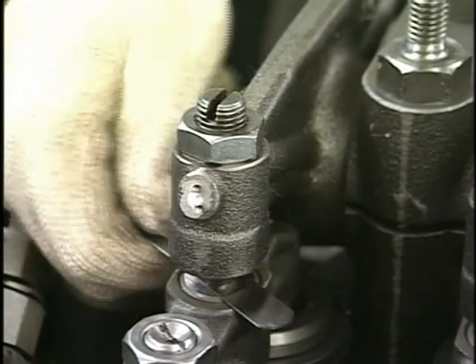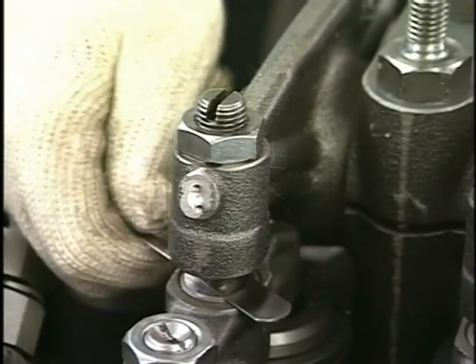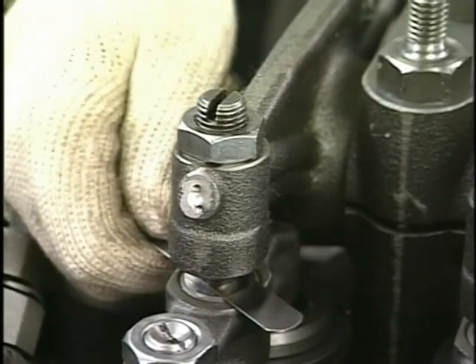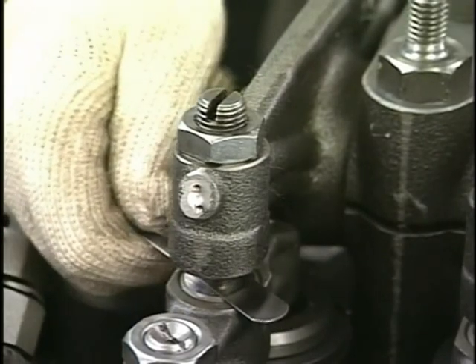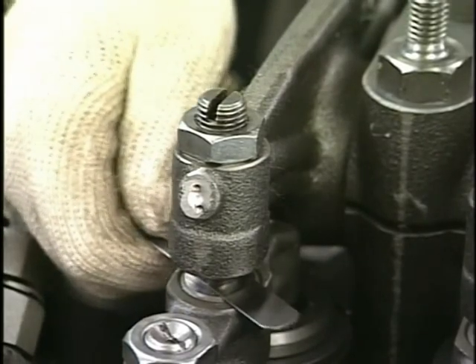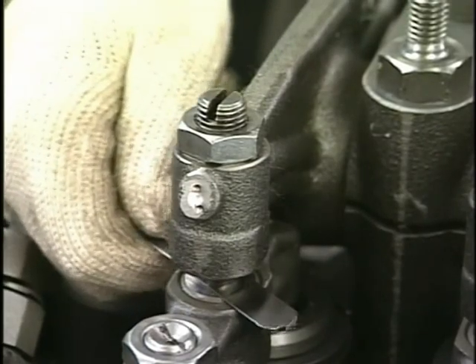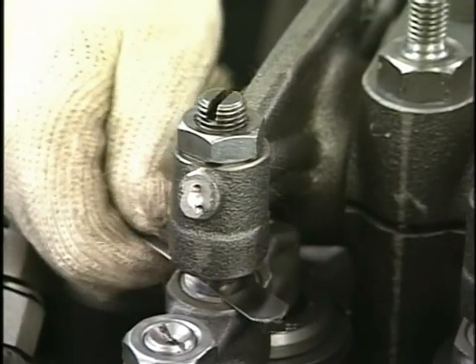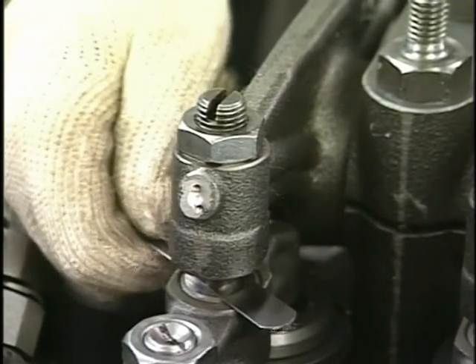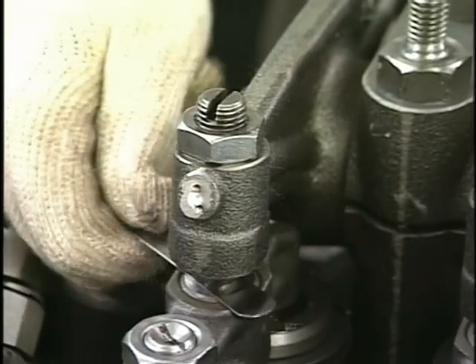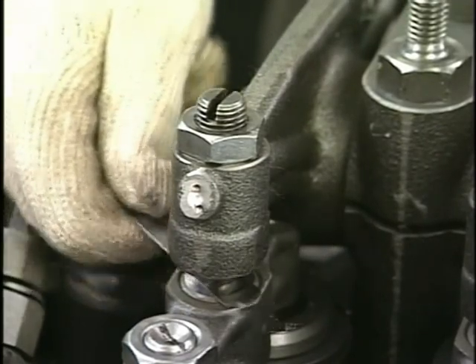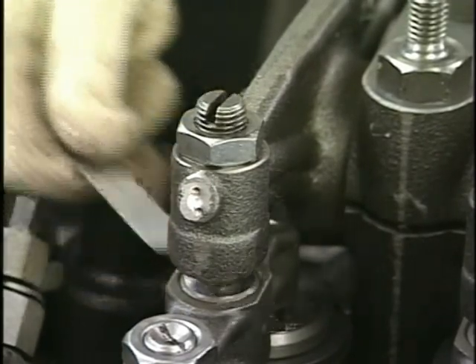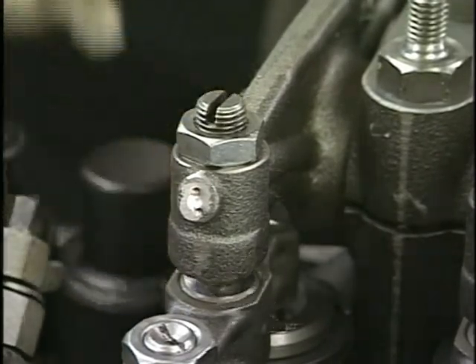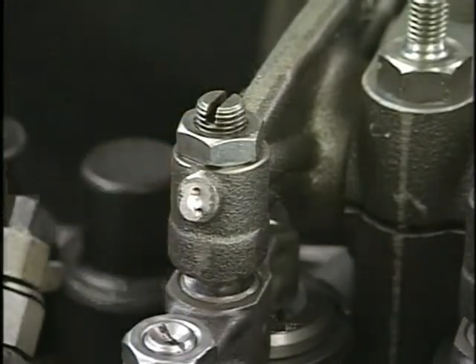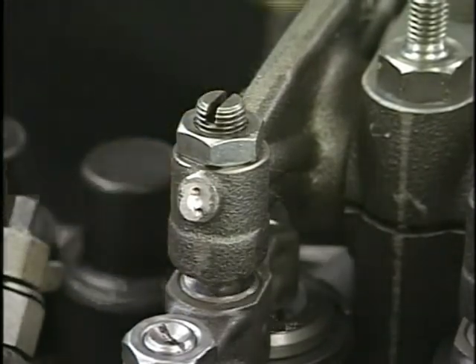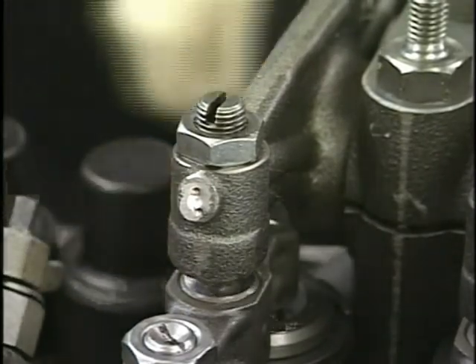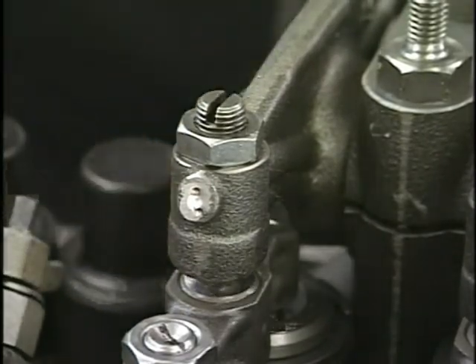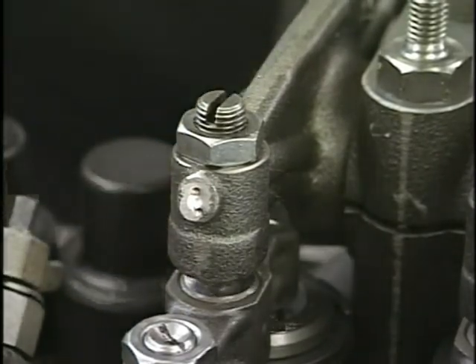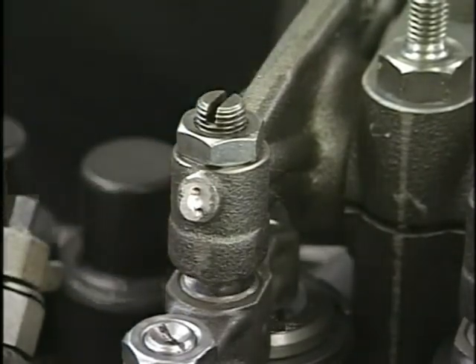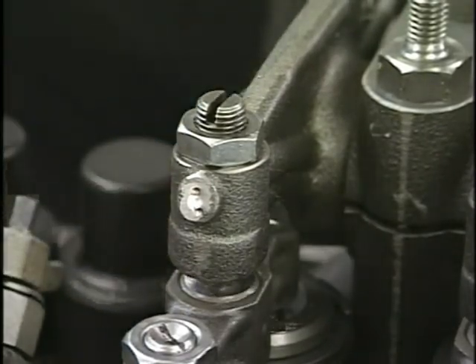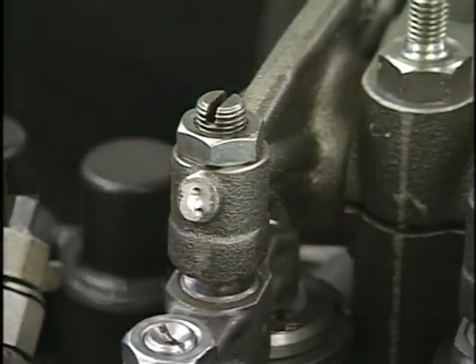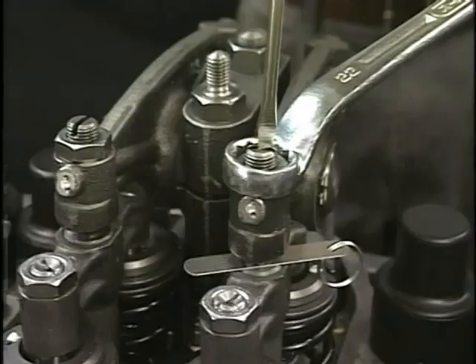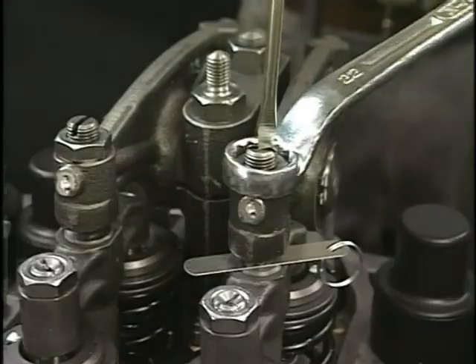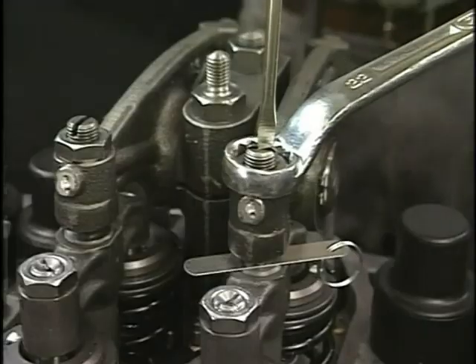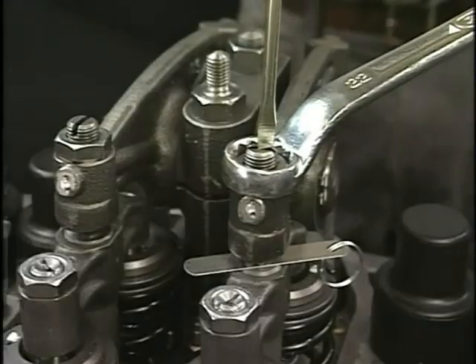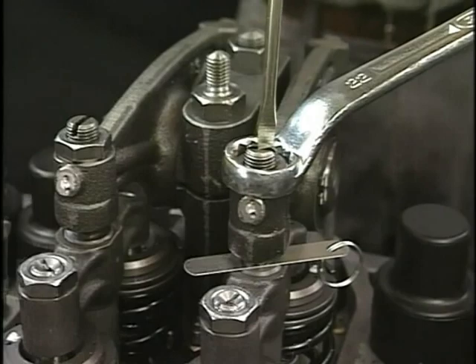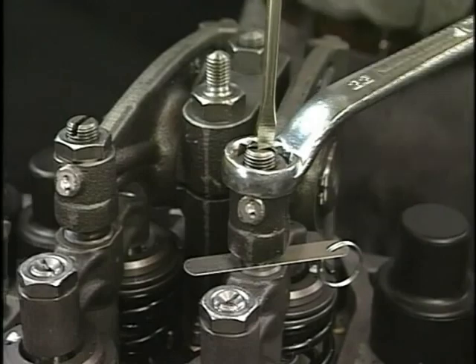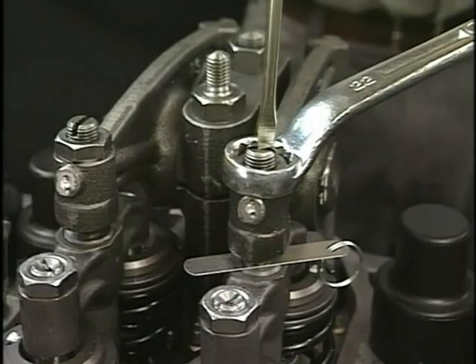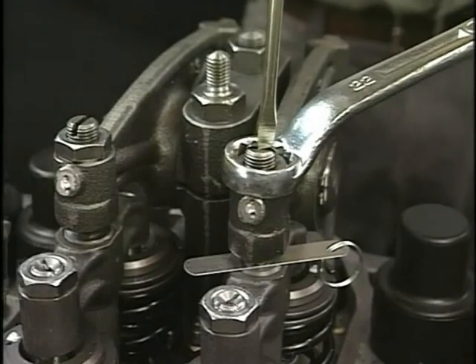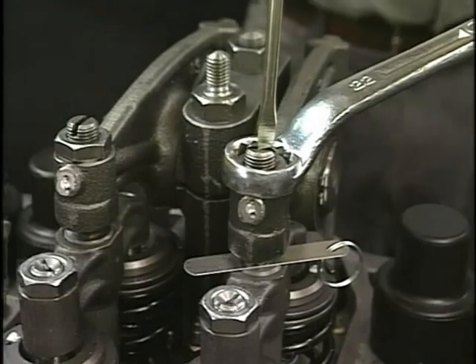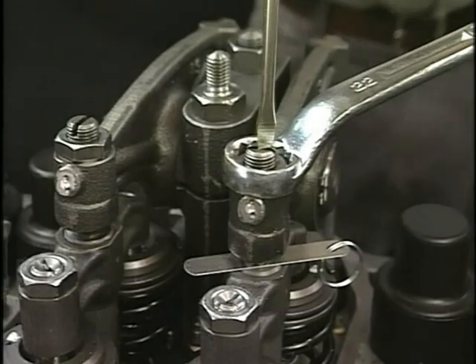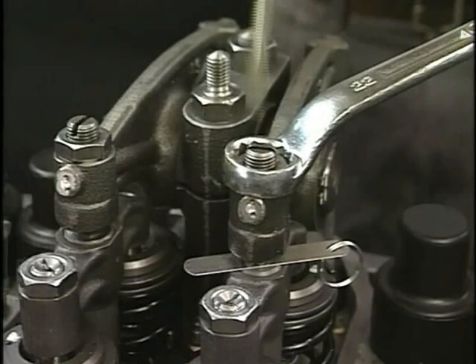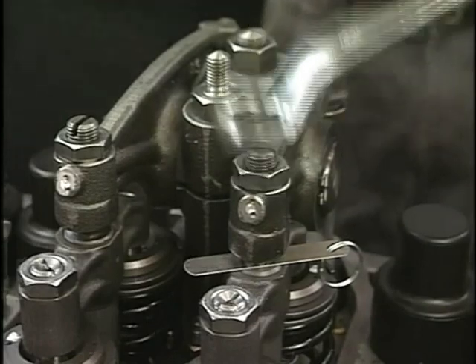After tightening the lock nut, insert the feeler gauge again to check — it can be easily drawn out.